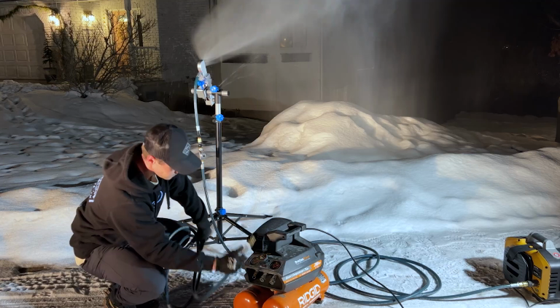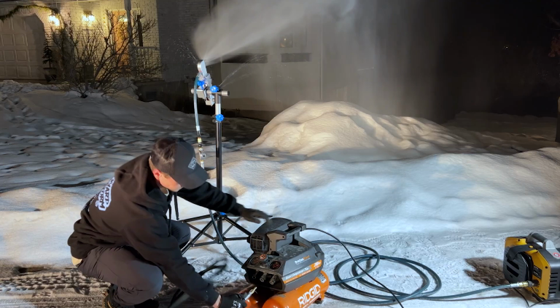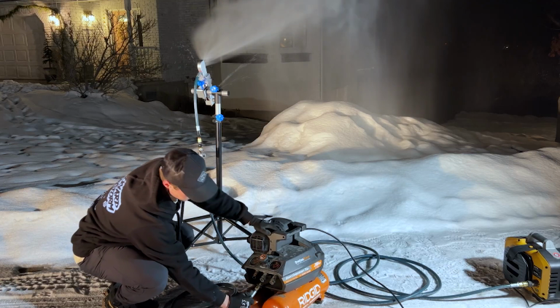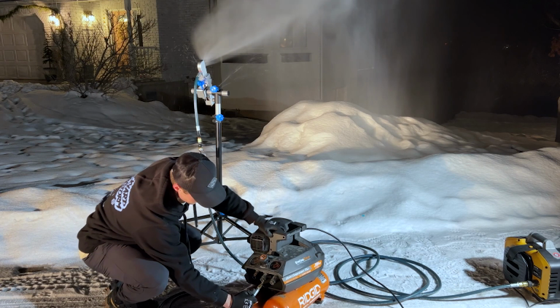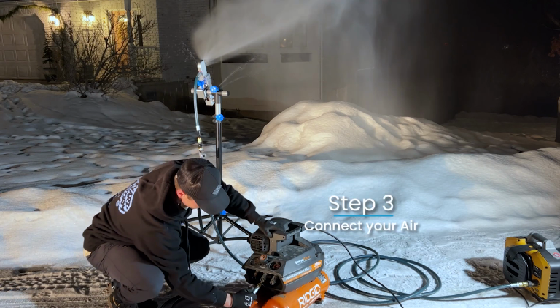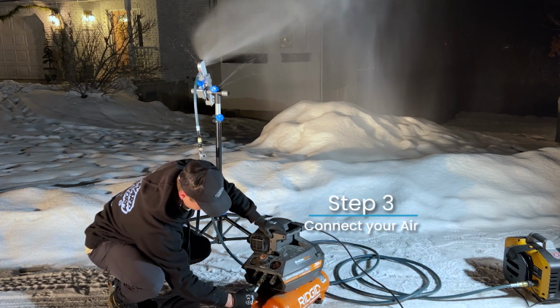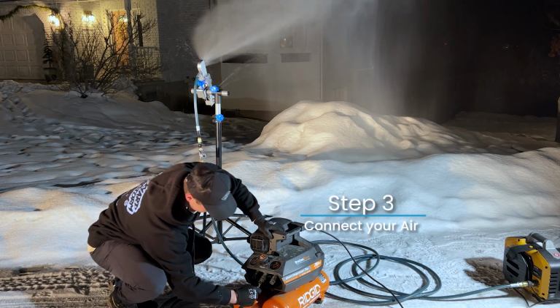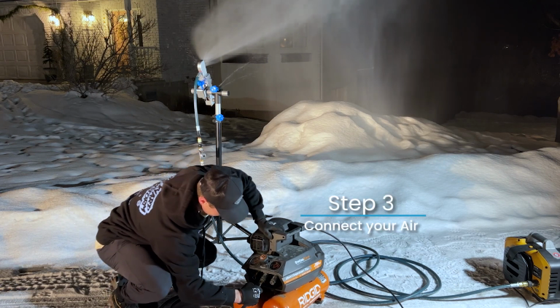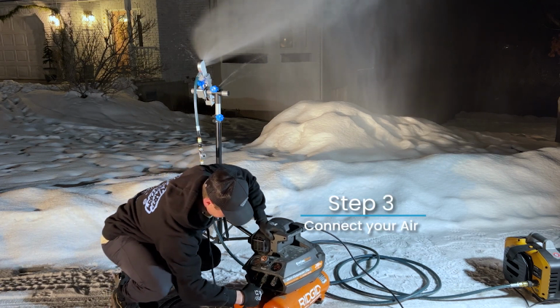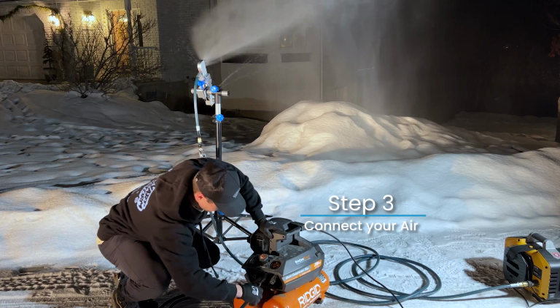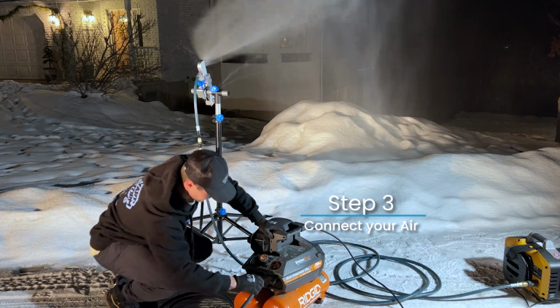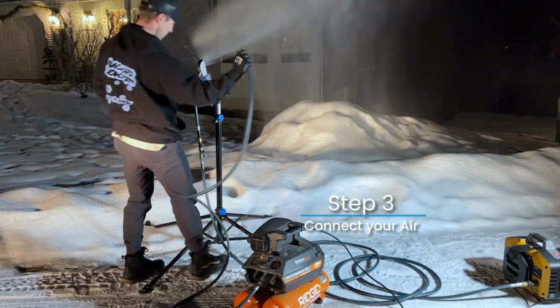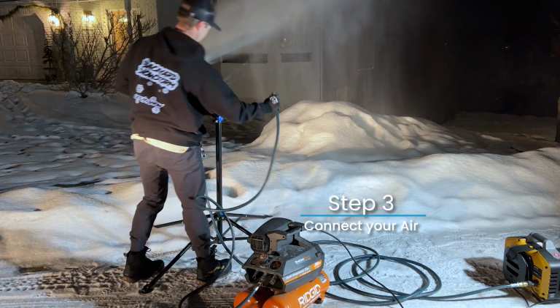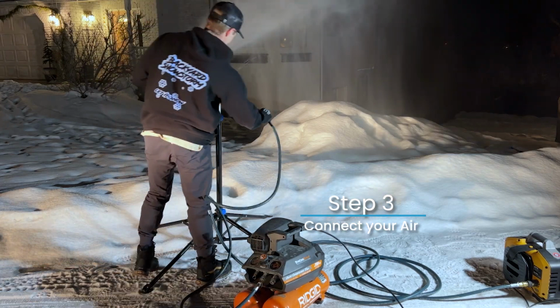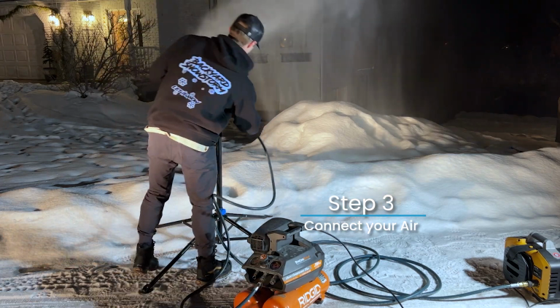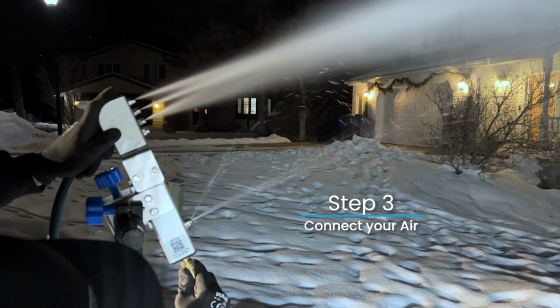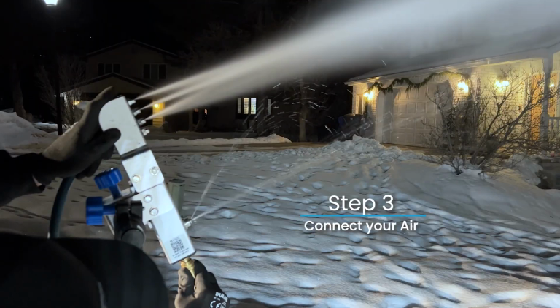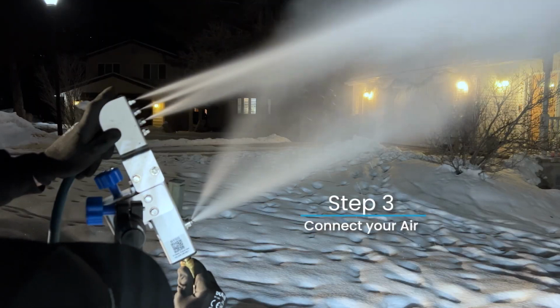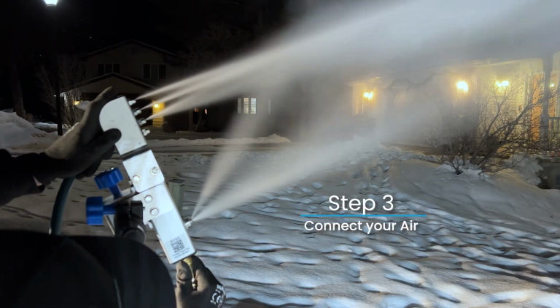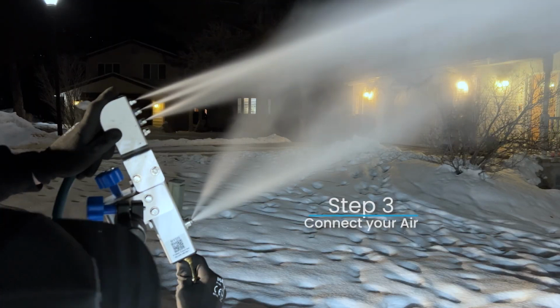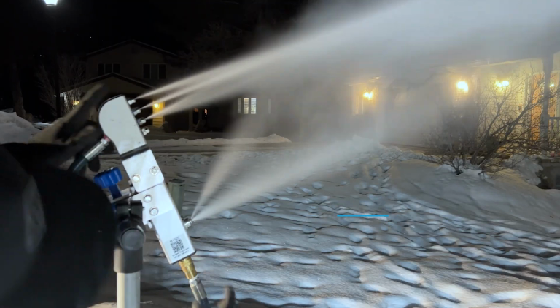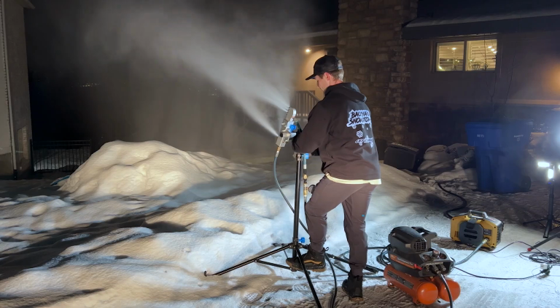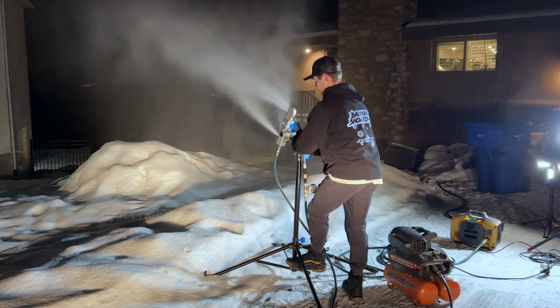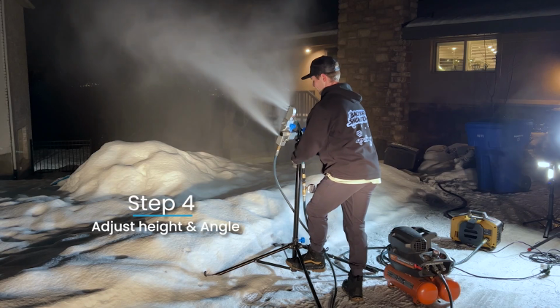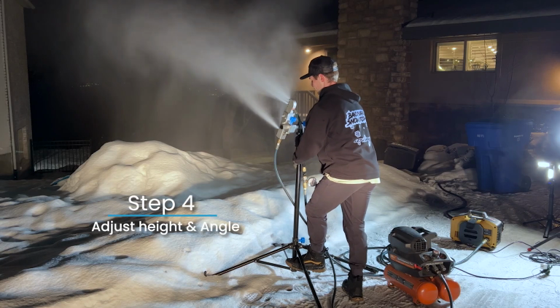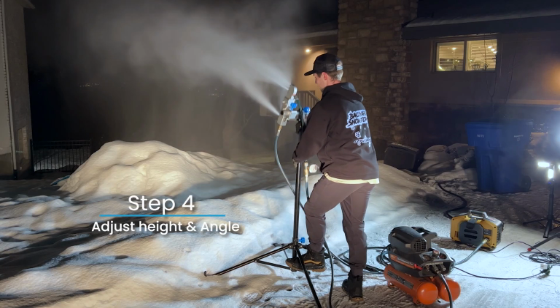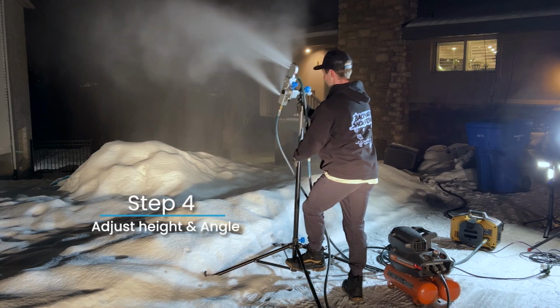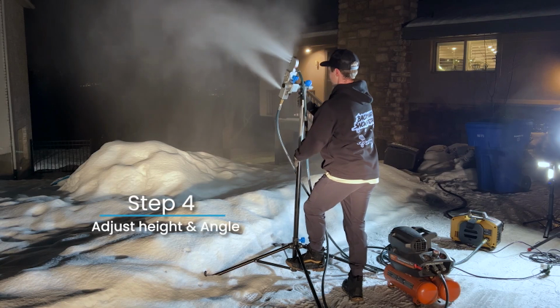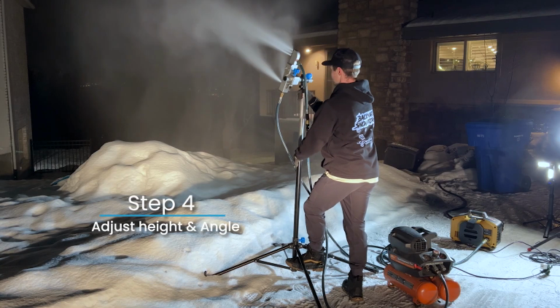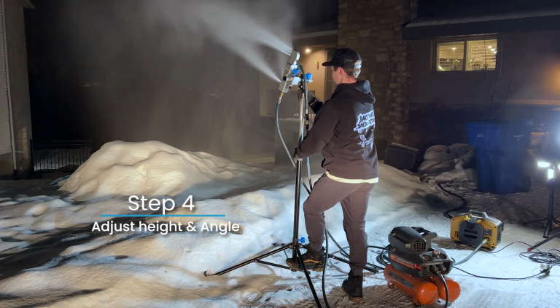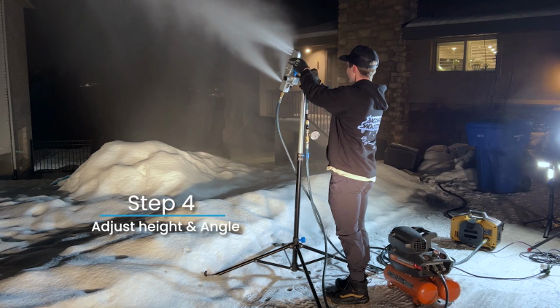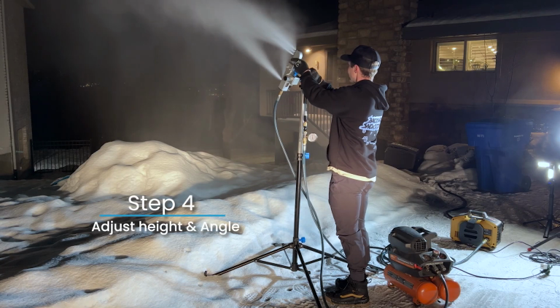Third, set up your air compressor and connect your air hose to the snowgun. Fourth, adjust the snowgun height and angle.